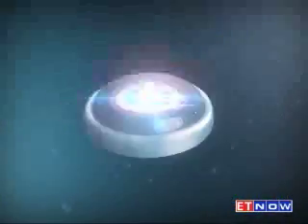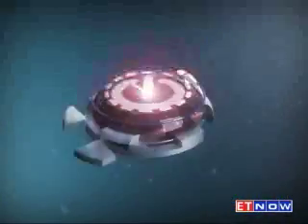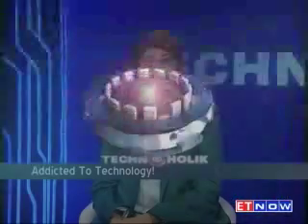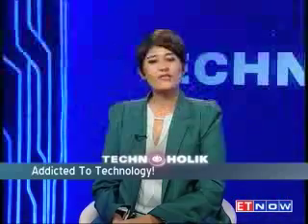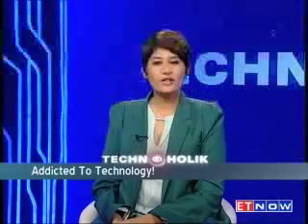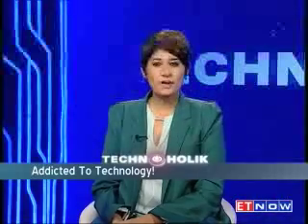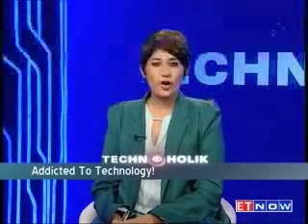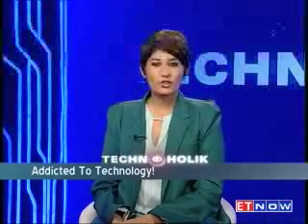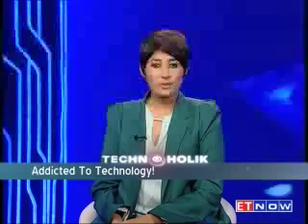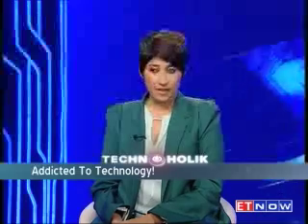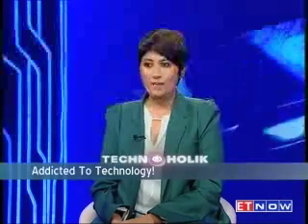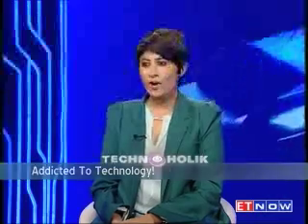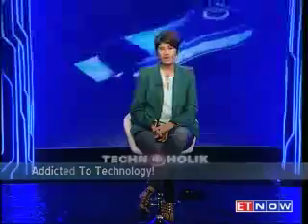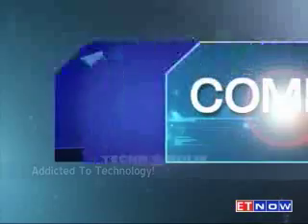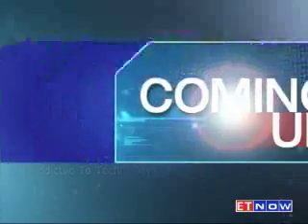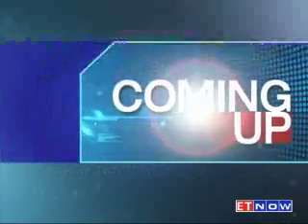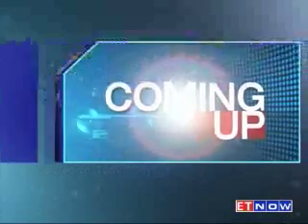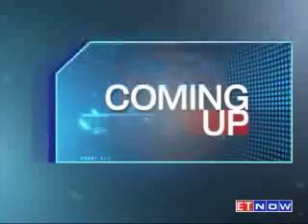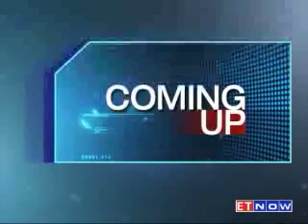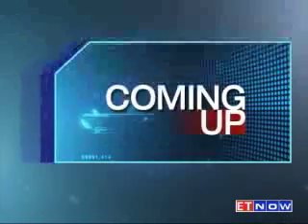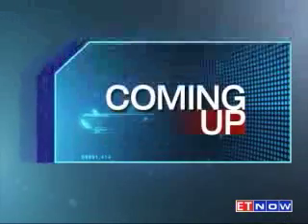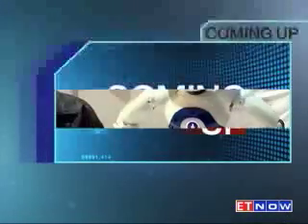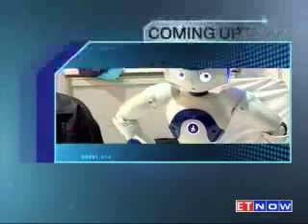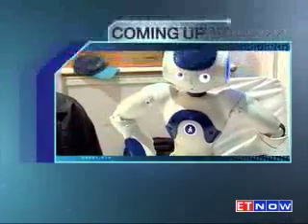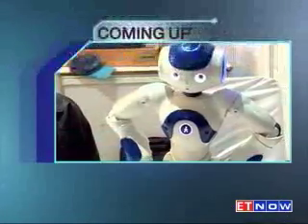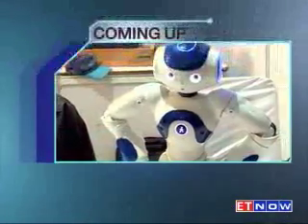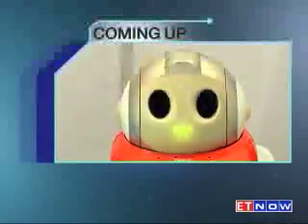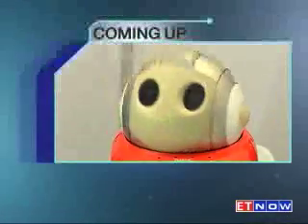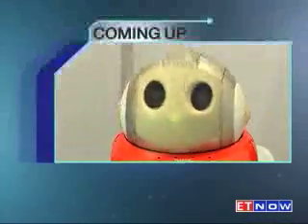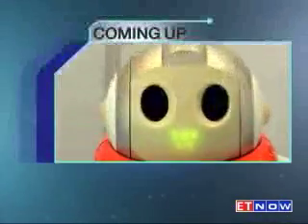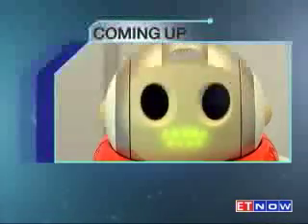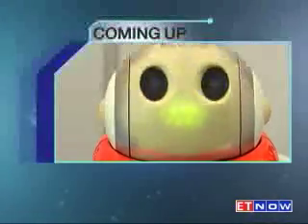Time for our first break on the show. But coming up on the other side, we check out IIT Kanpur's Technology Fest, TechKriti.